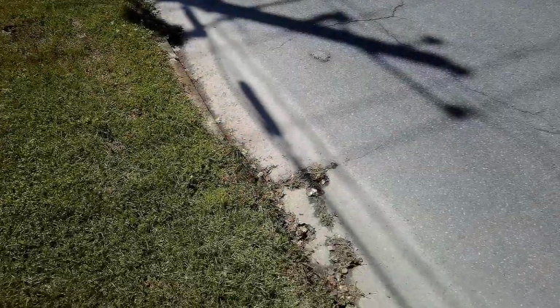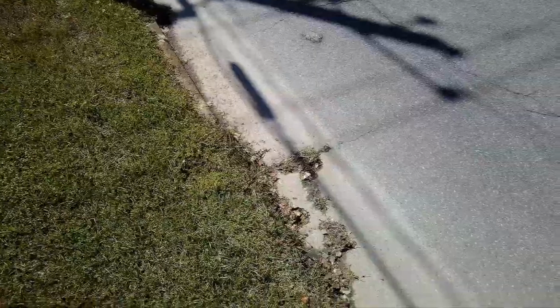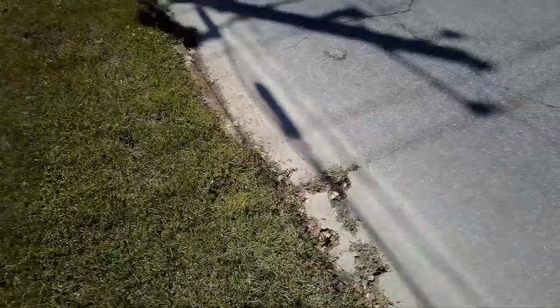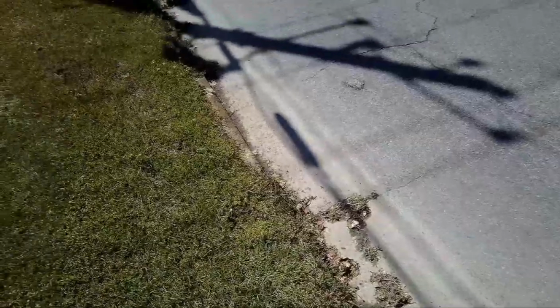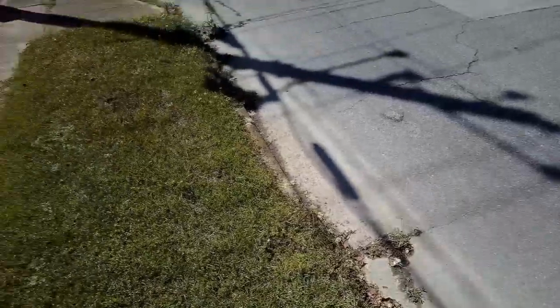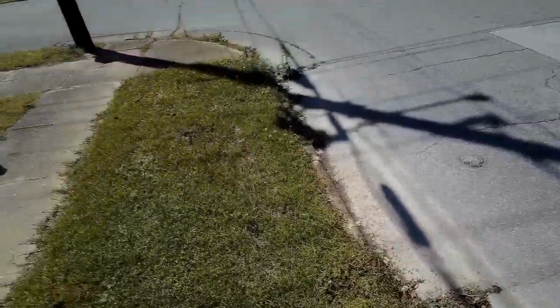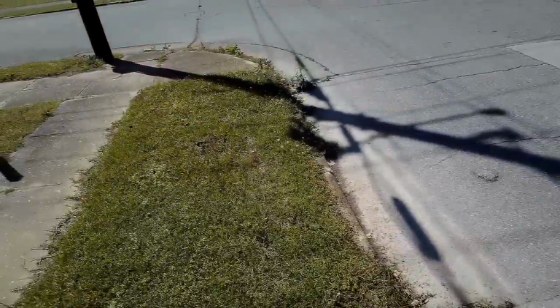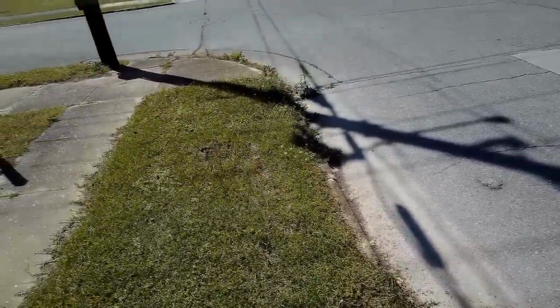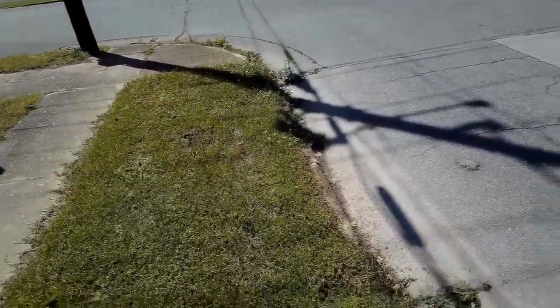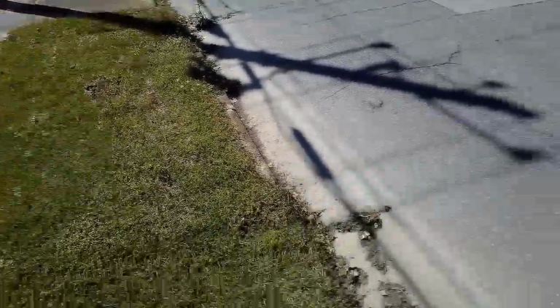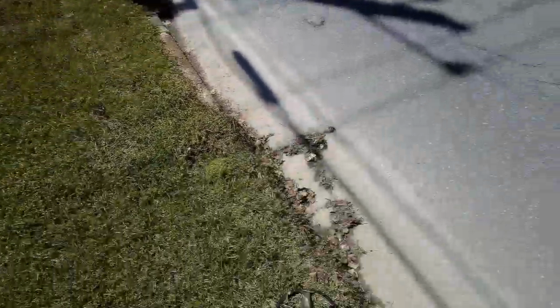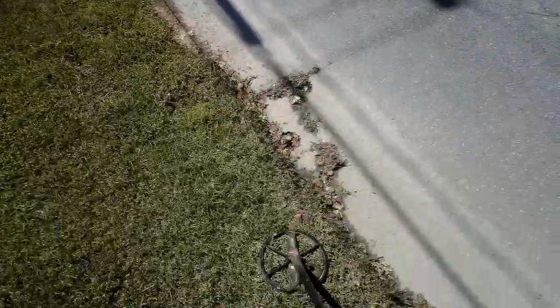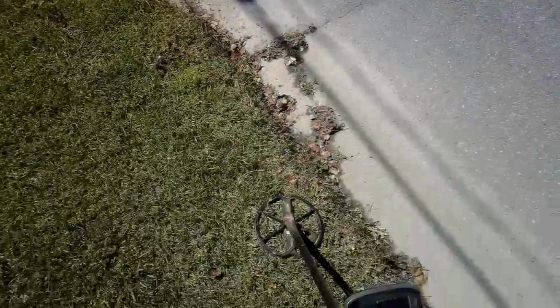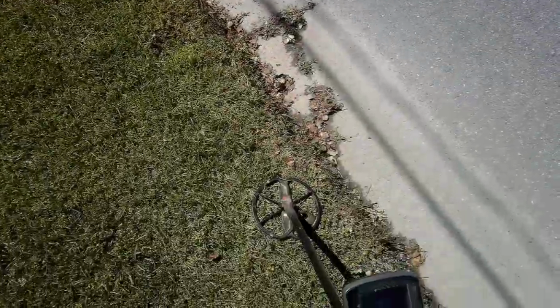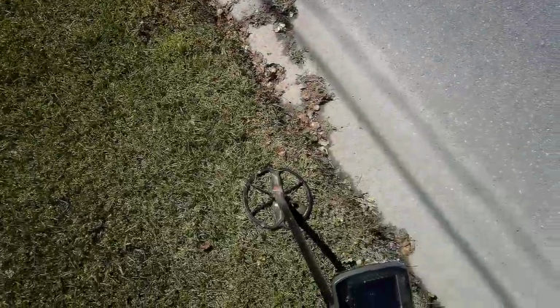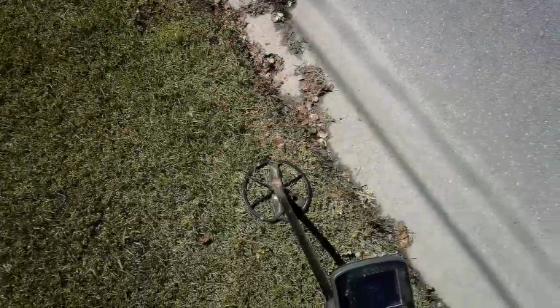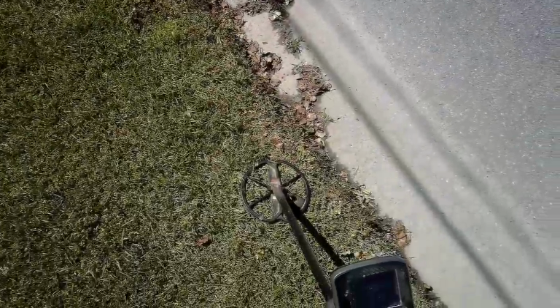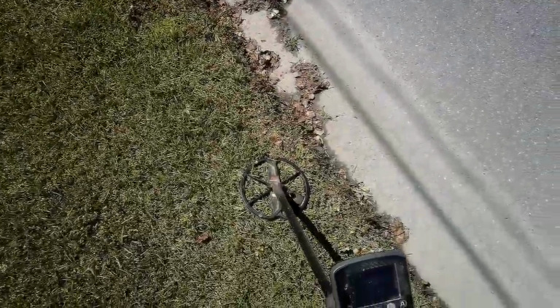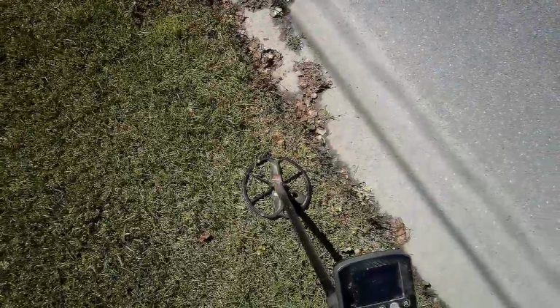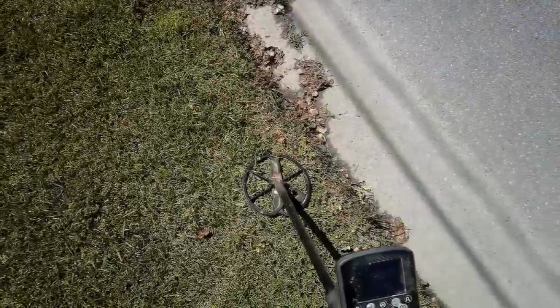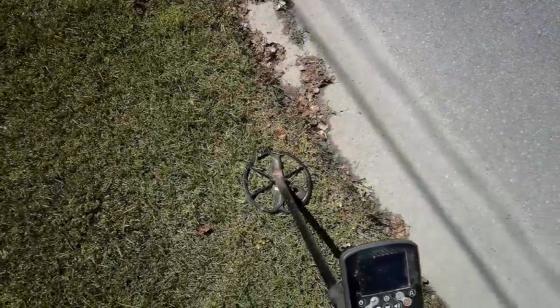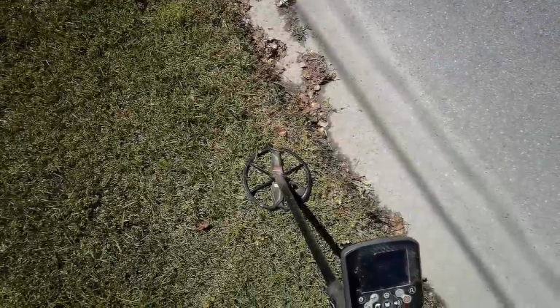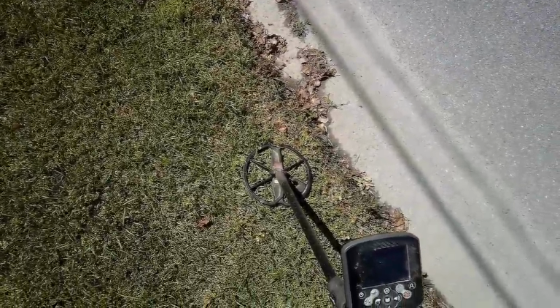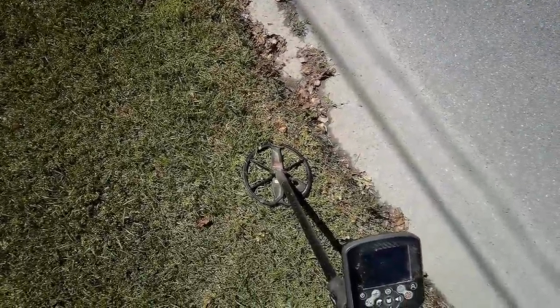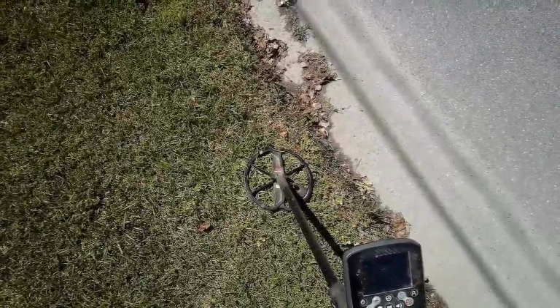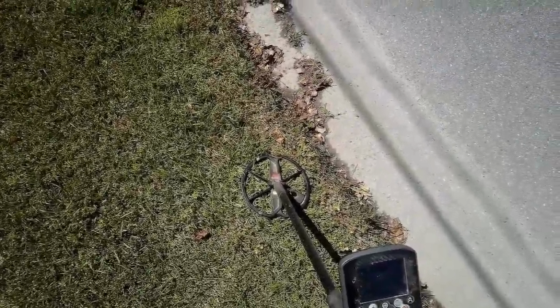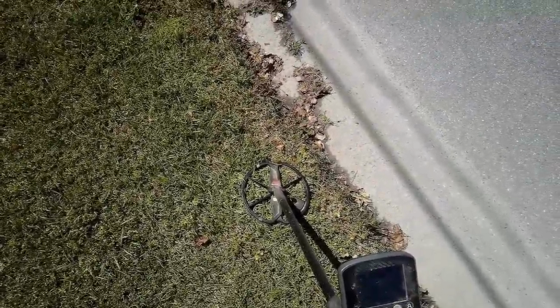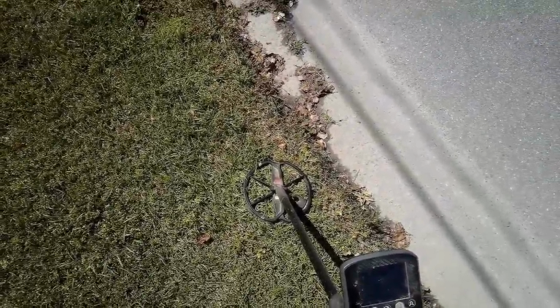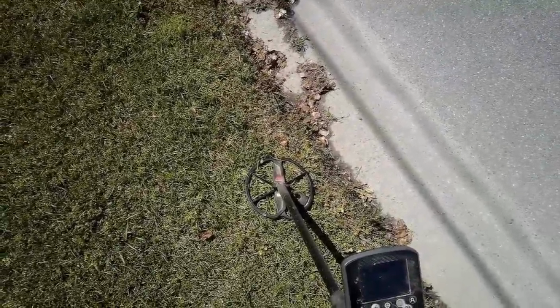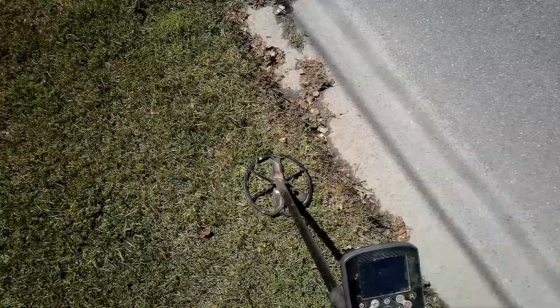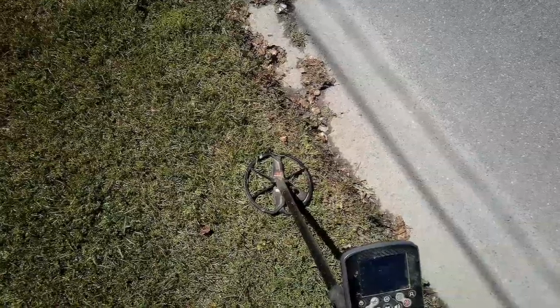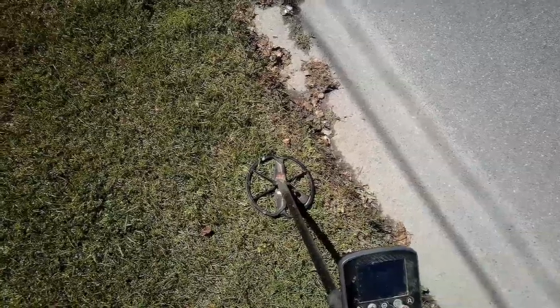I moved on from the city lot, and now I'm hunting the surrounding curb strips. And here we've got a nice little squeaker.